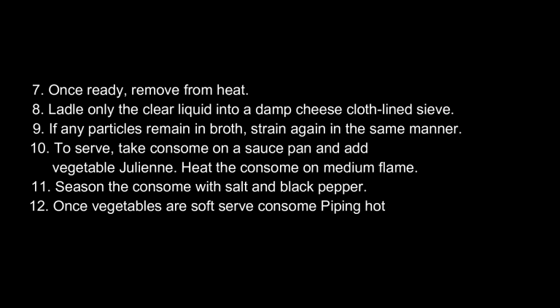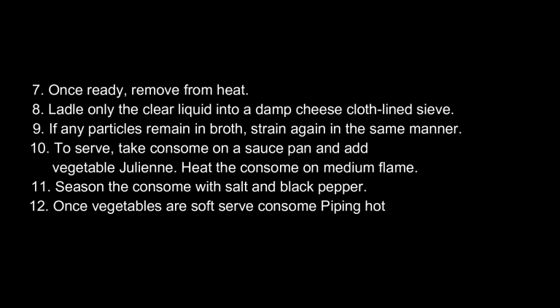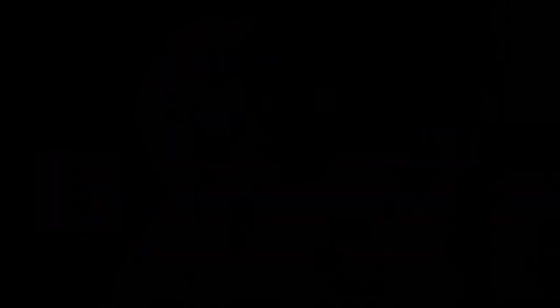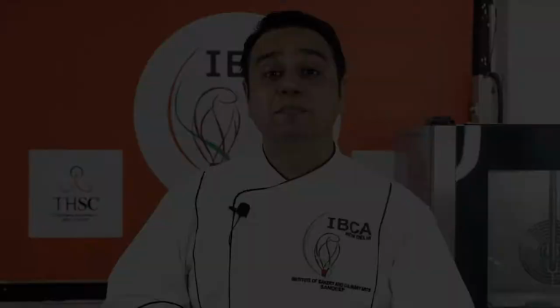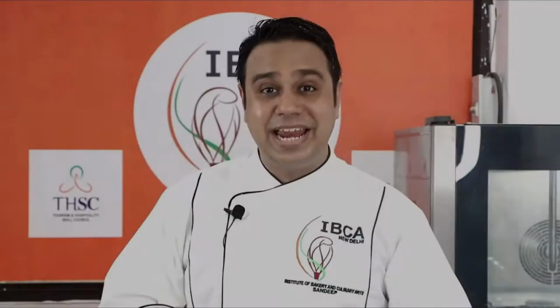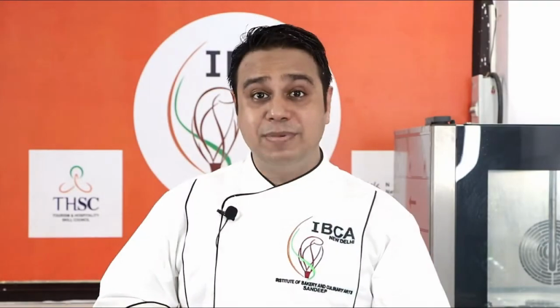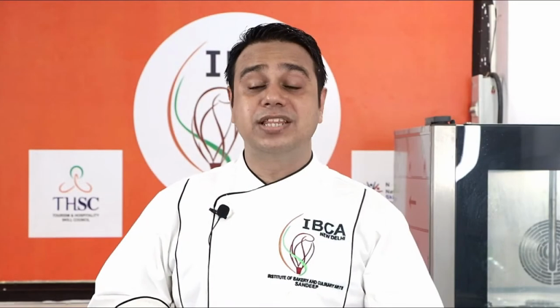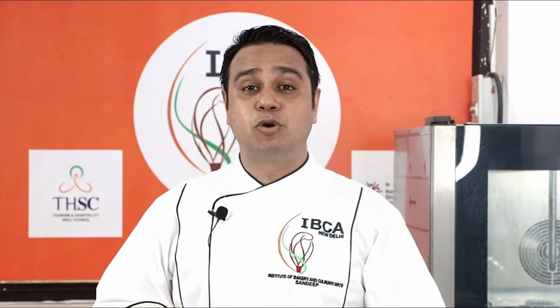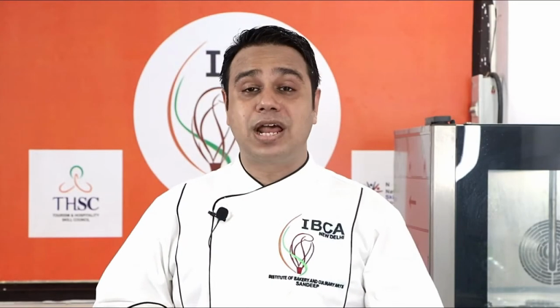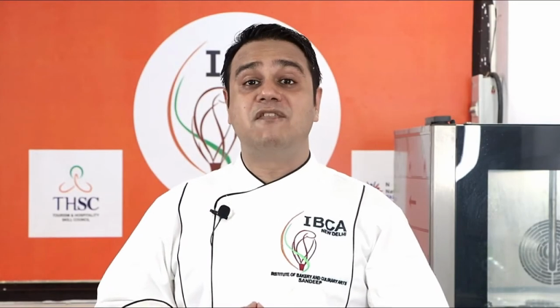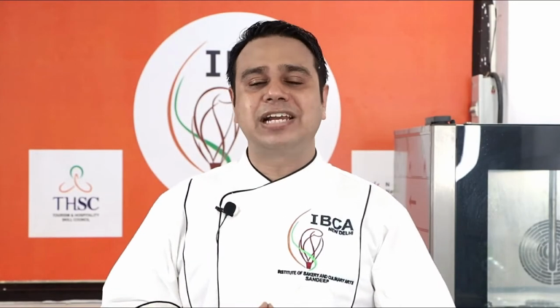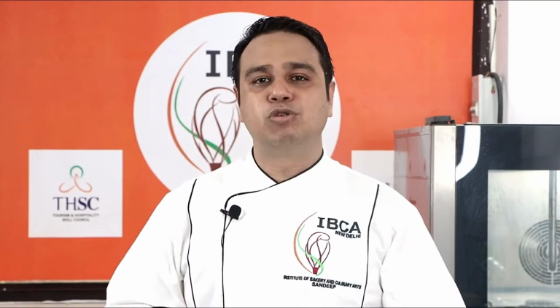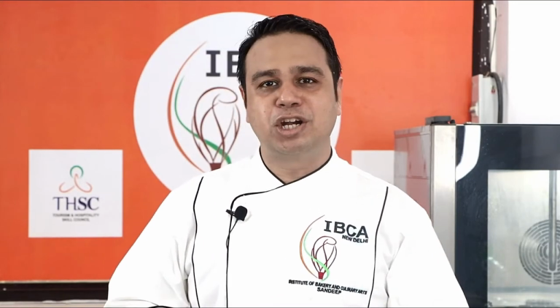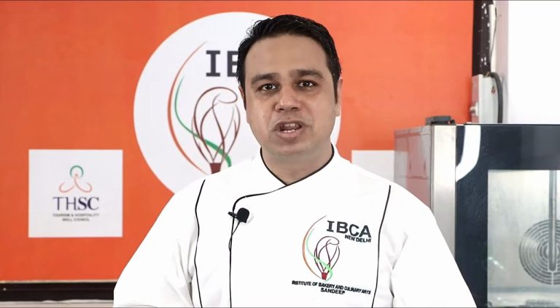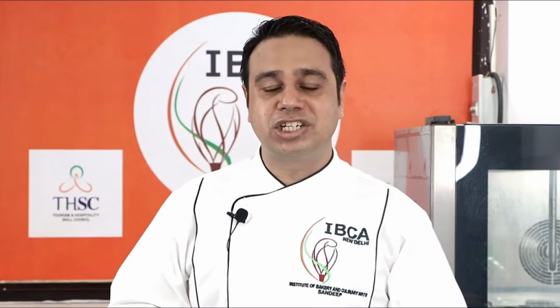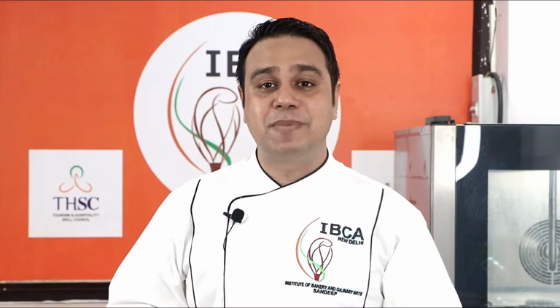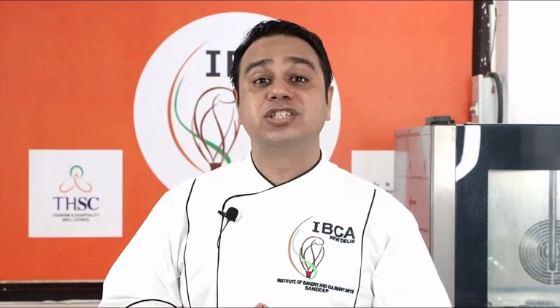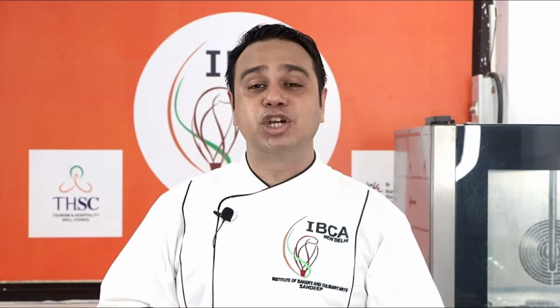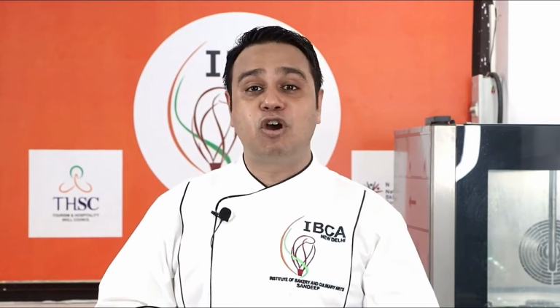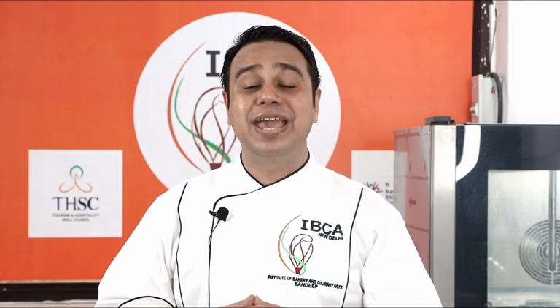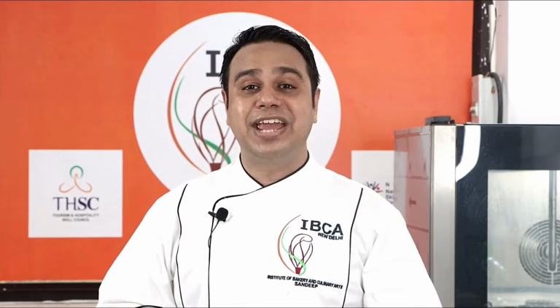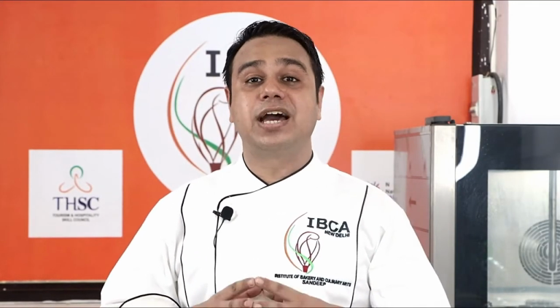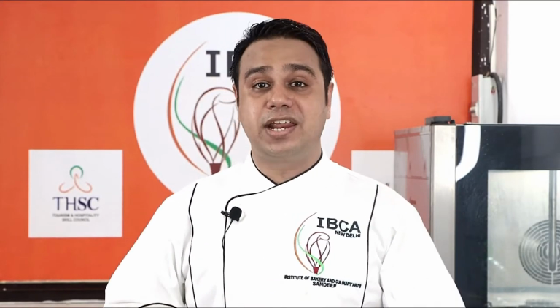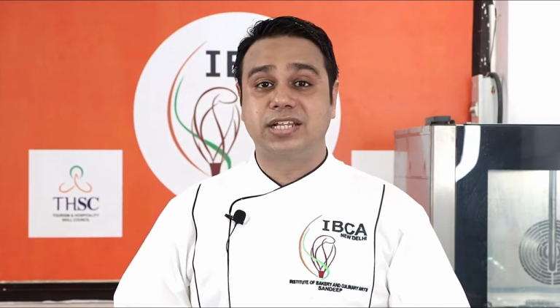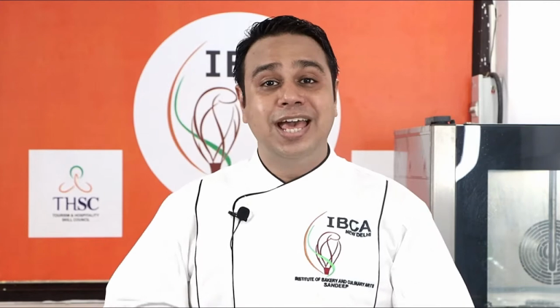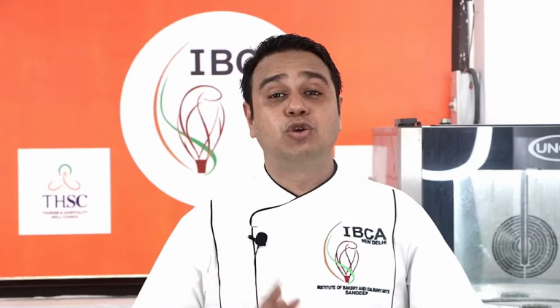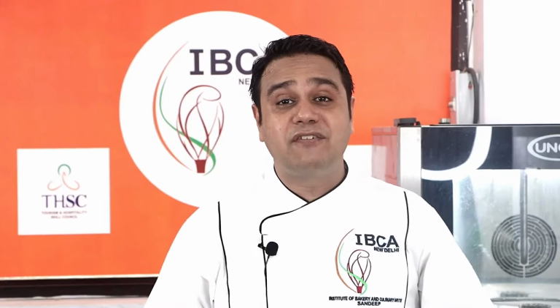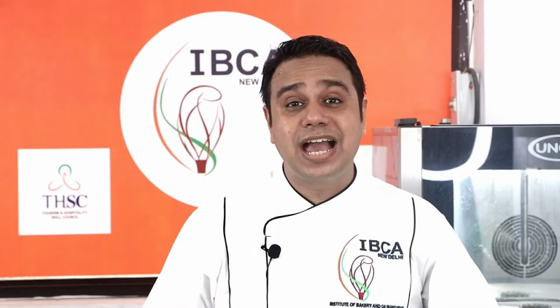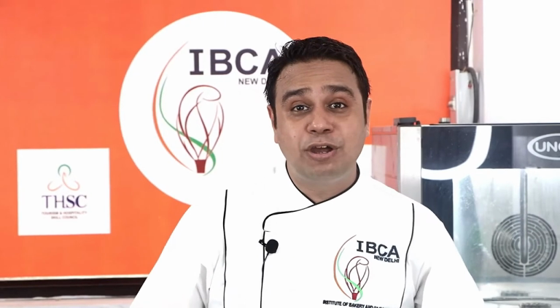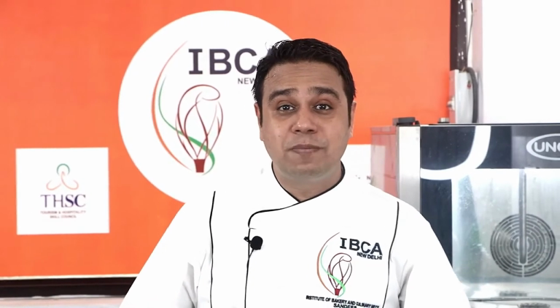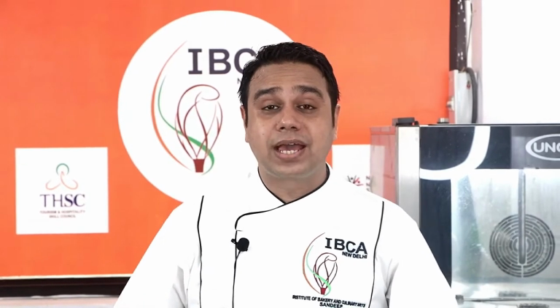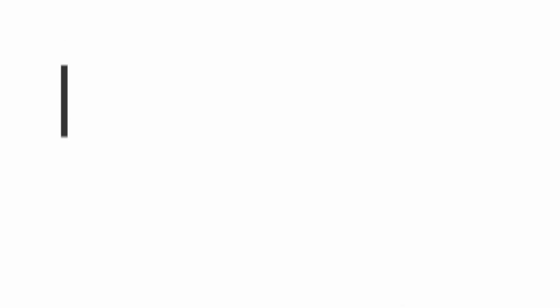Hello everyone, my name is Sandeep Kotnala. Welcome to the tutorial session by Institute of Bakery and Culinary Arts. Today we are going to make Consommé.